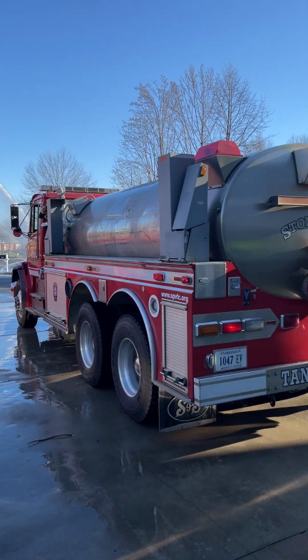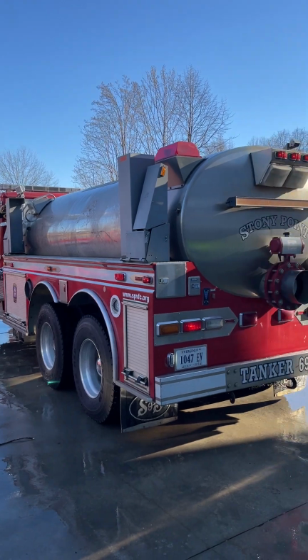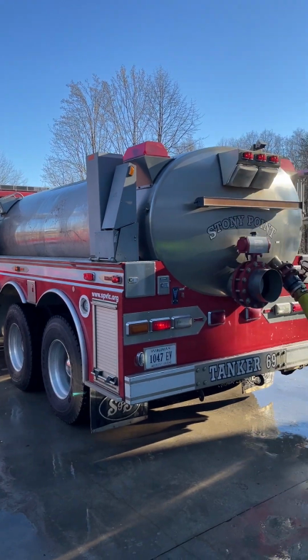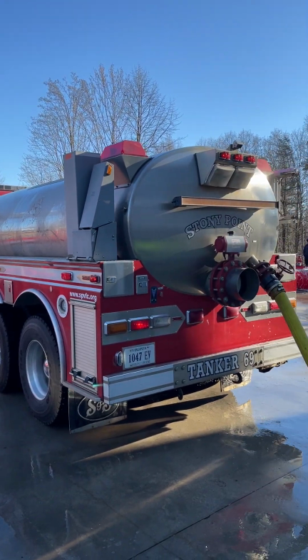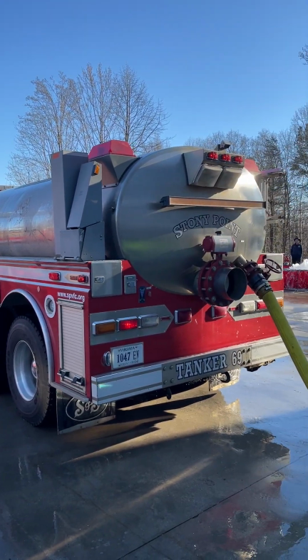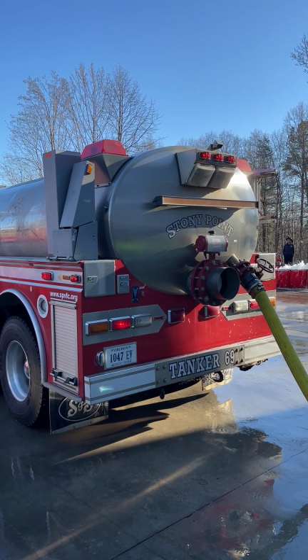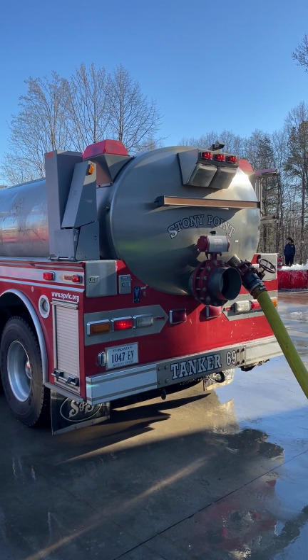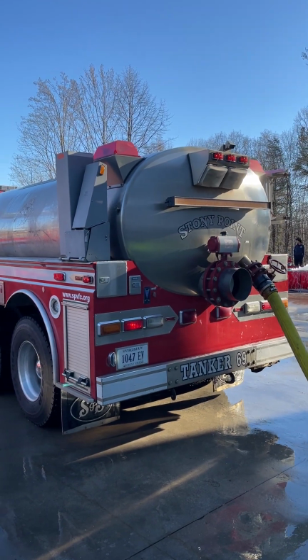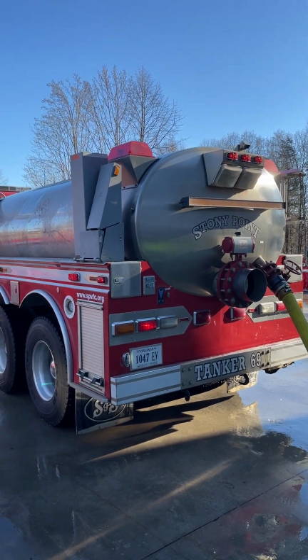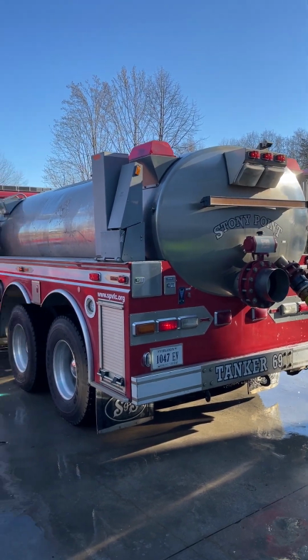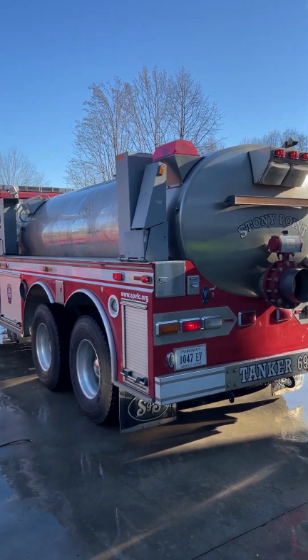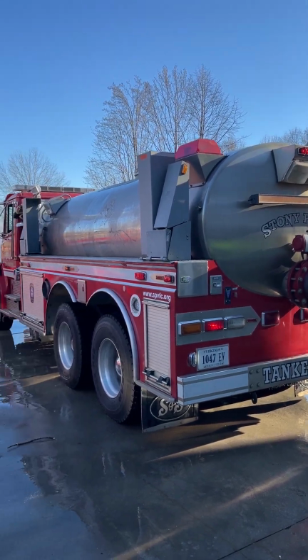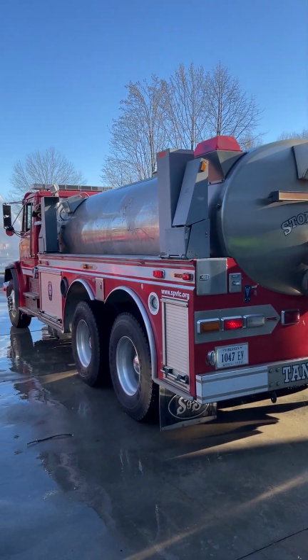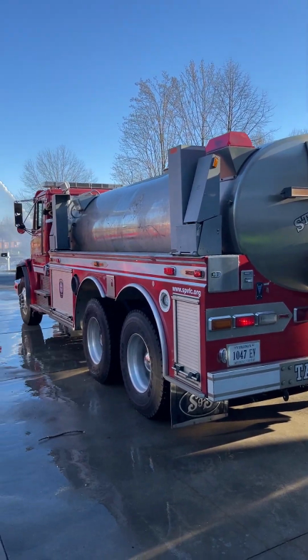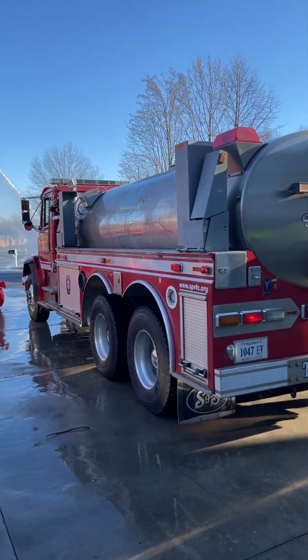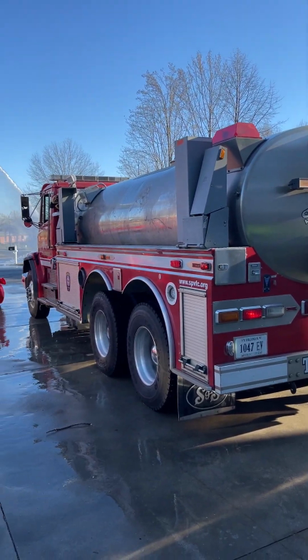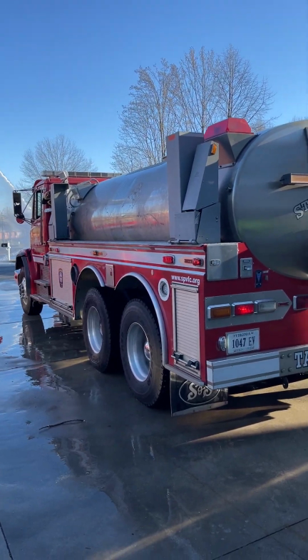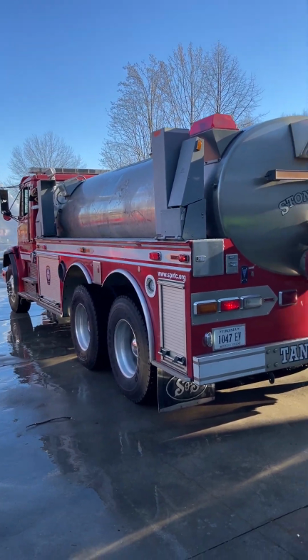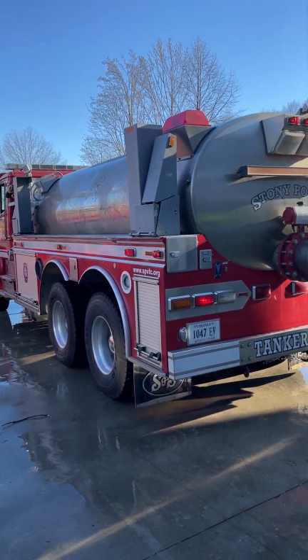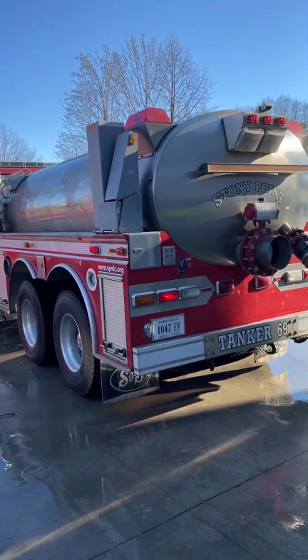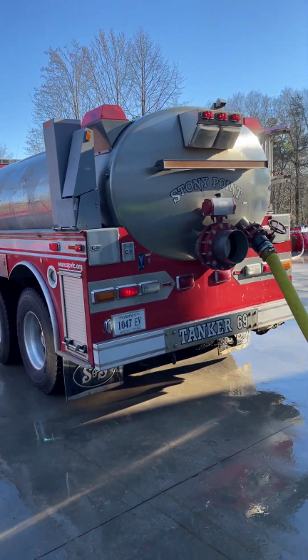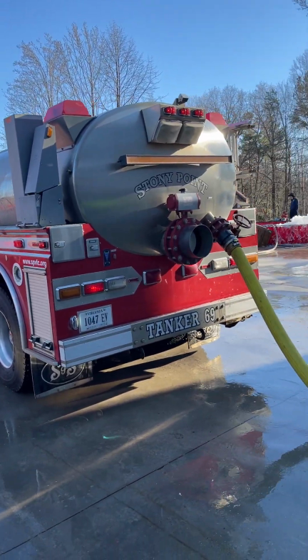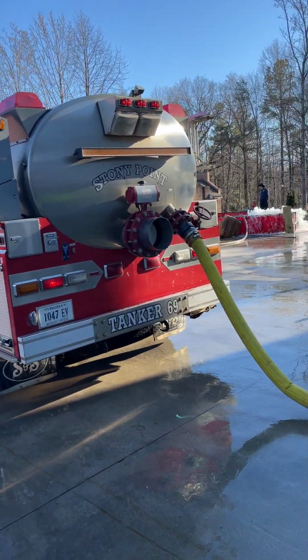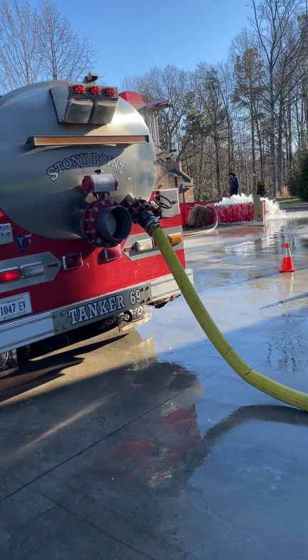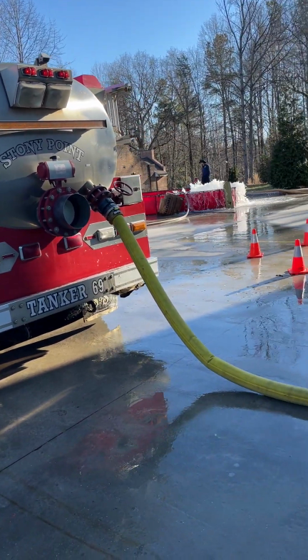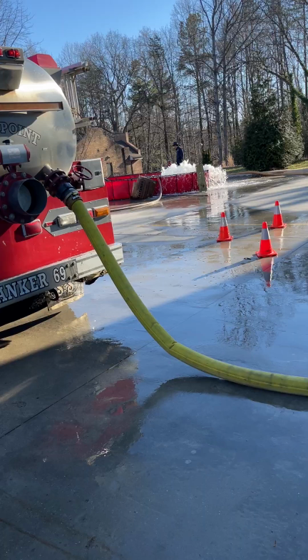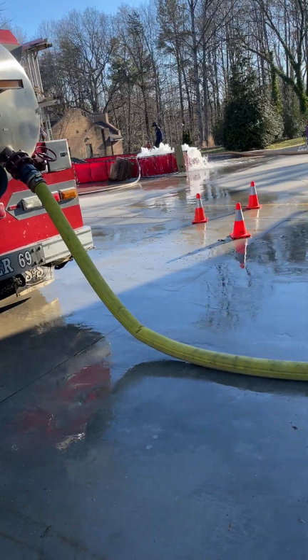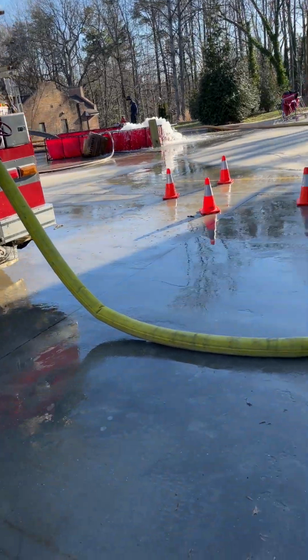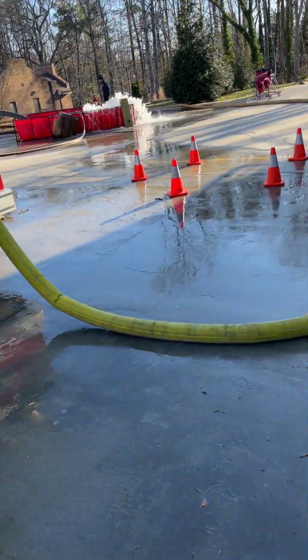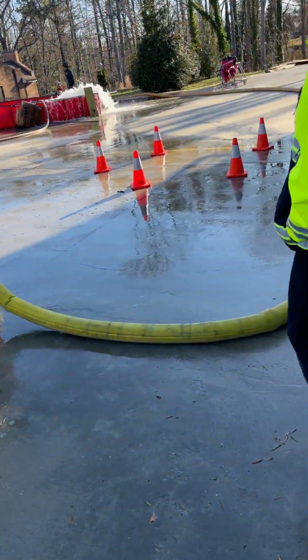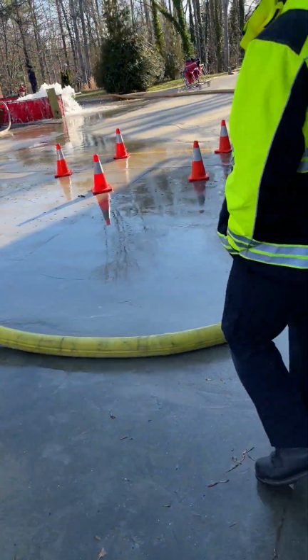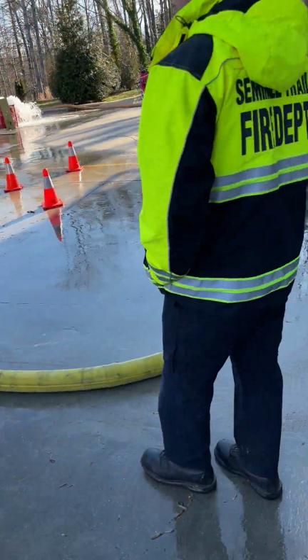Tanker 69 came over from Stony Point today — a 2,500 gallon tanker. We are currently filling it.